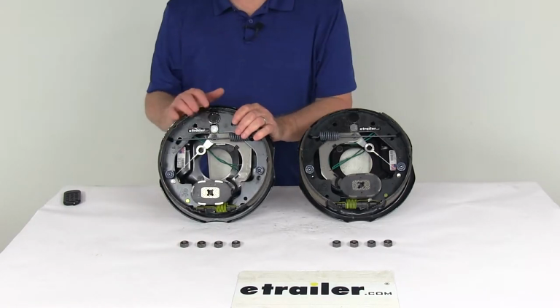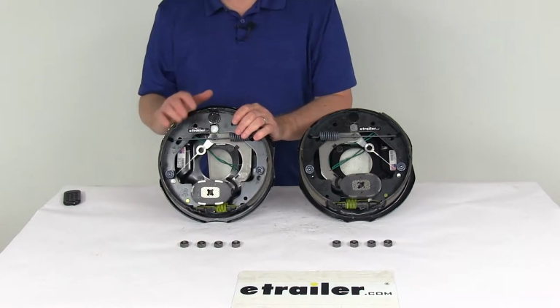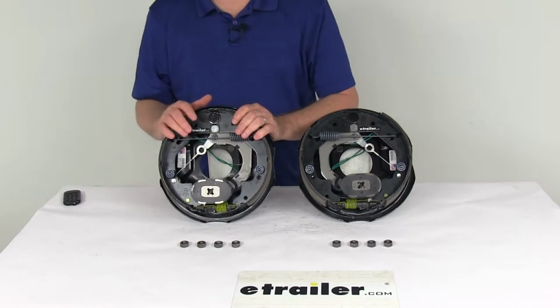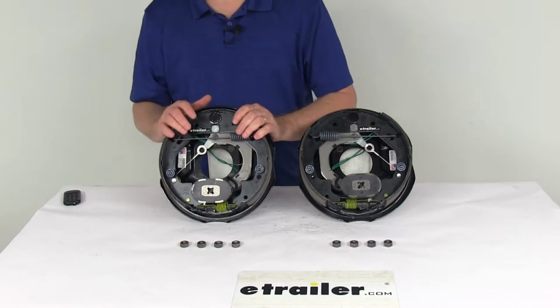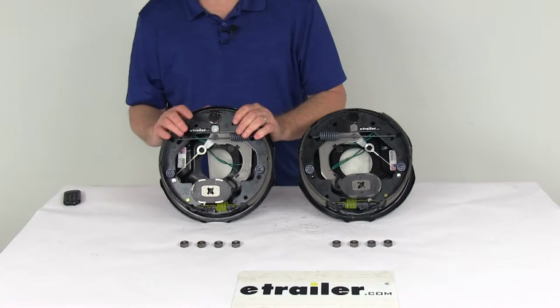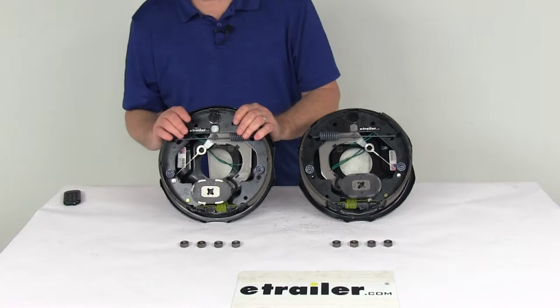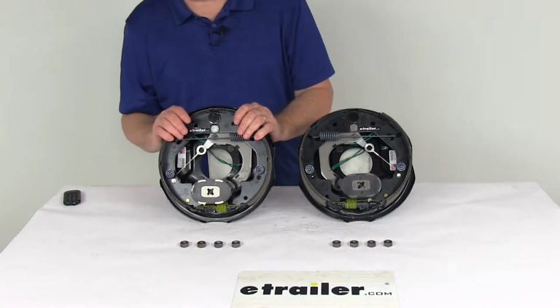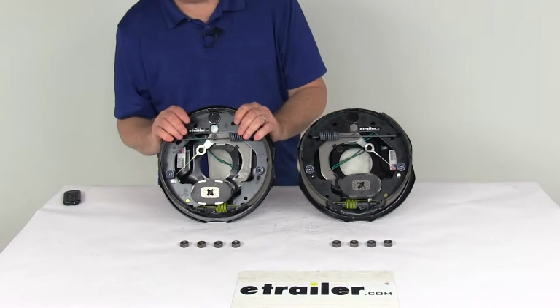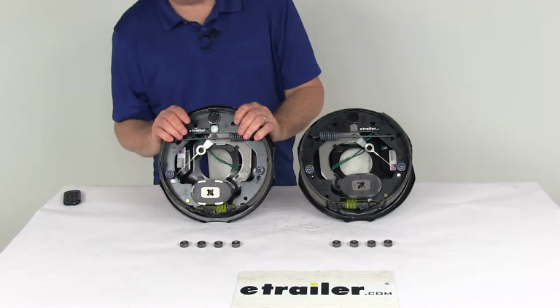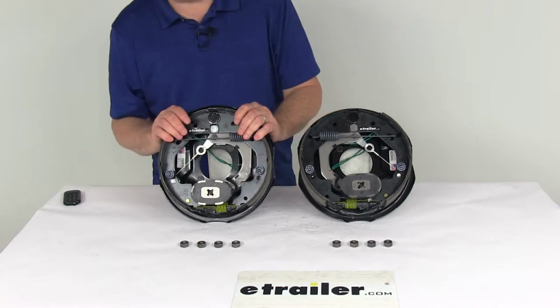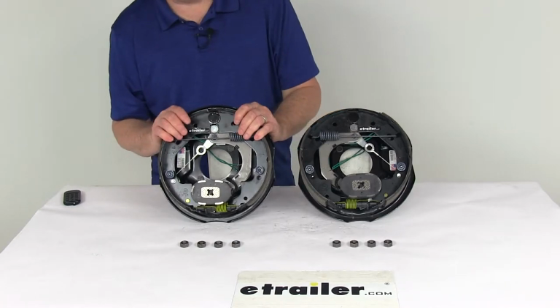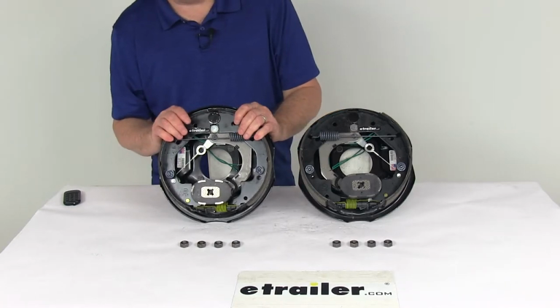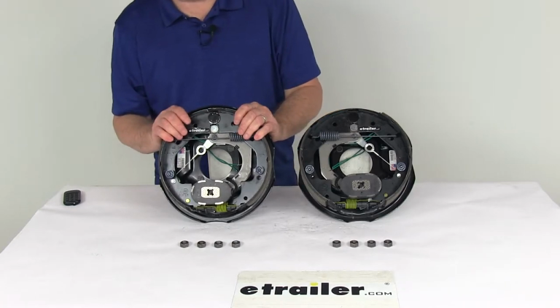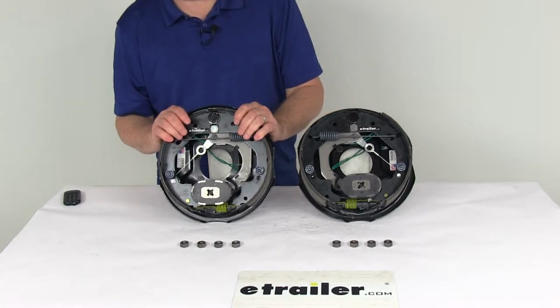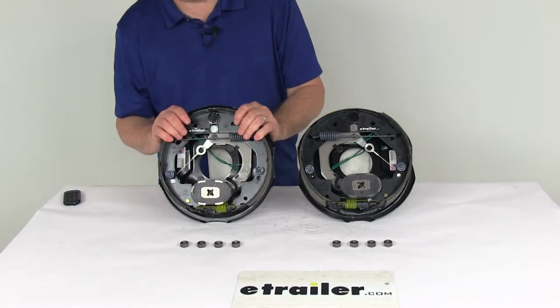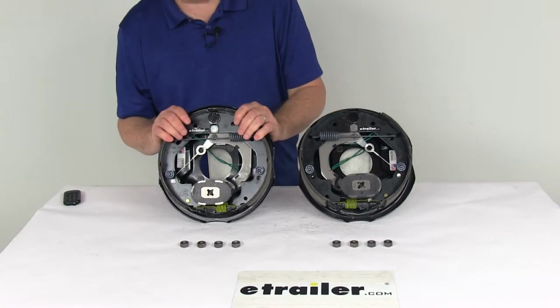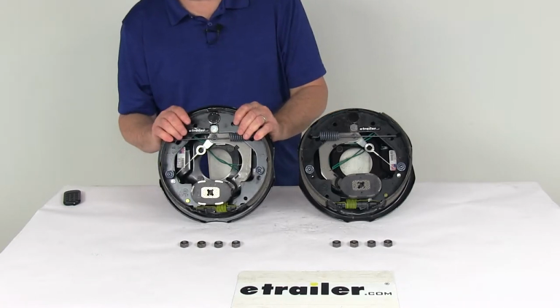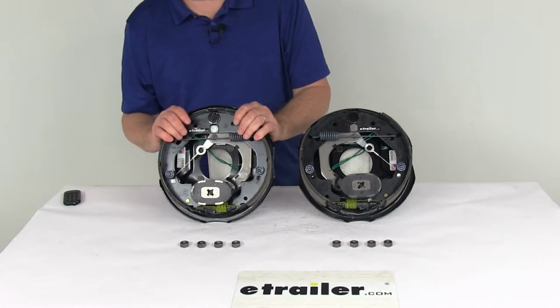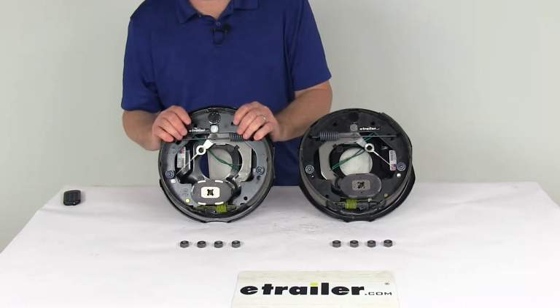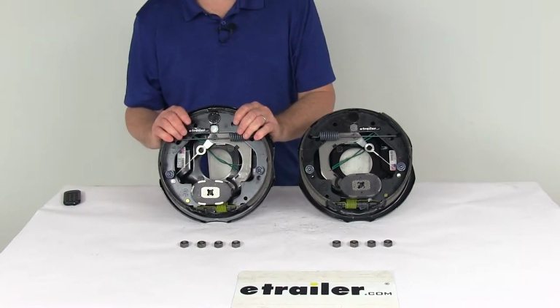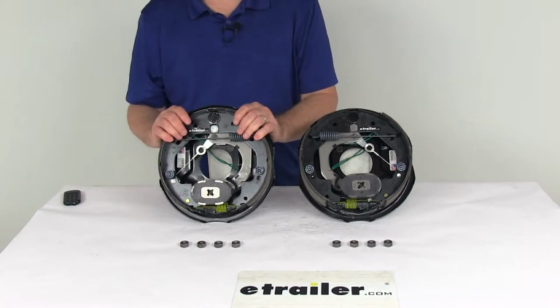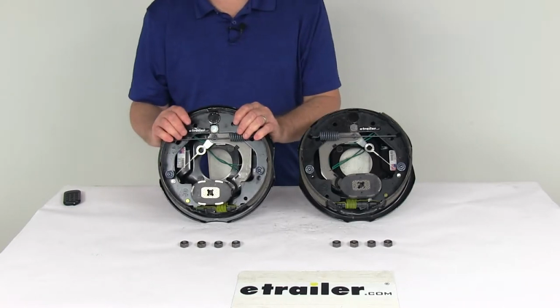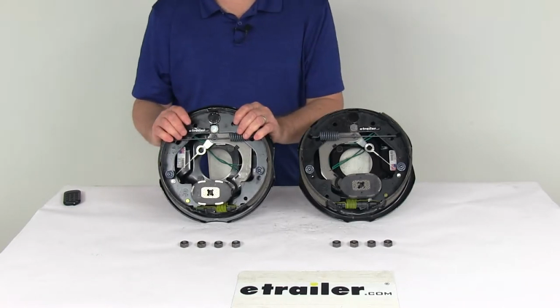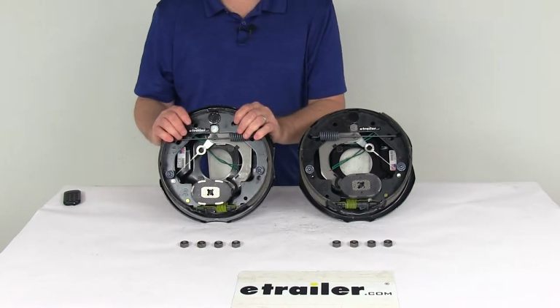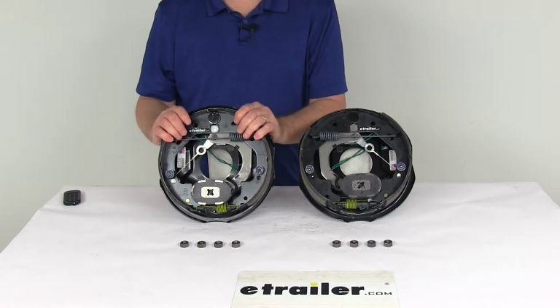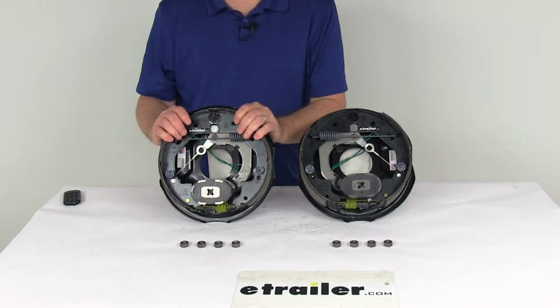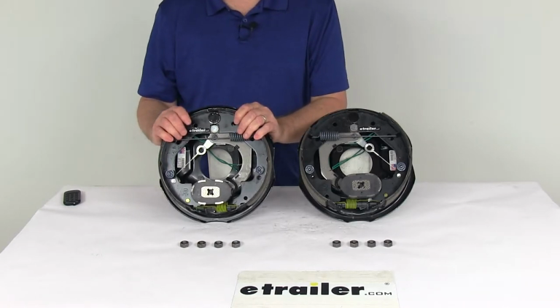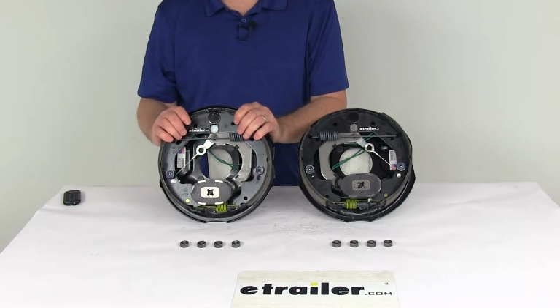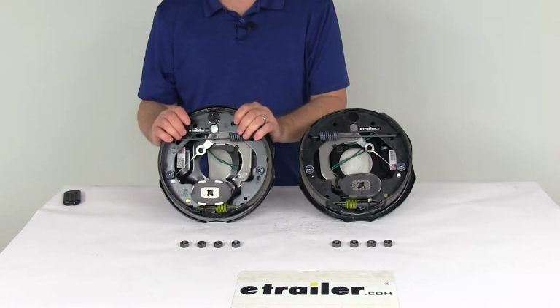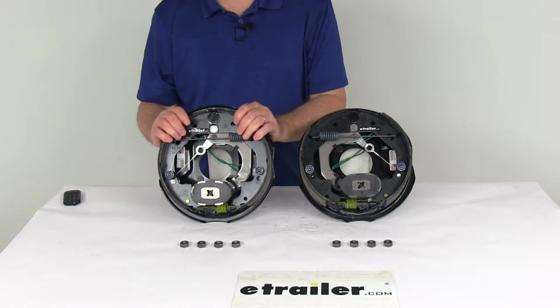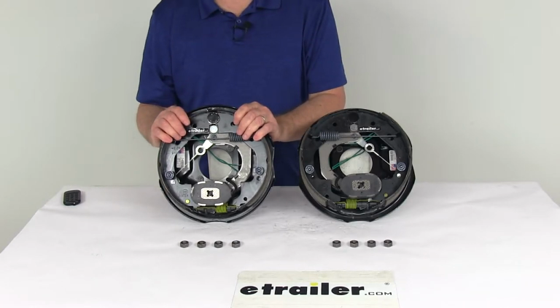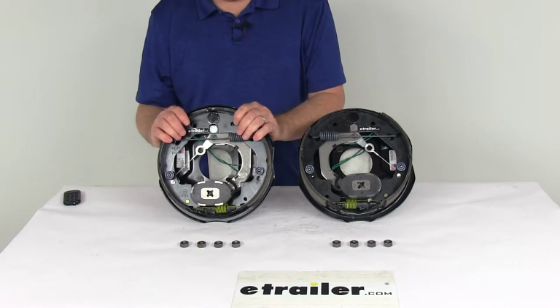Proper adjustment of your brakes will lead to better brake efficiency and less wear on your tow vehicle's brakes.